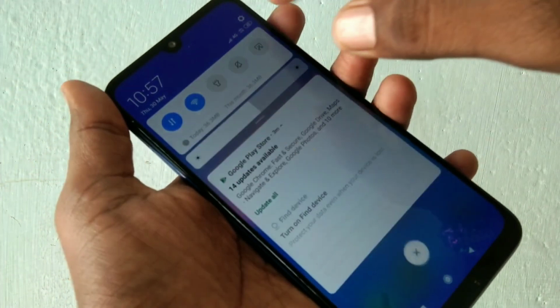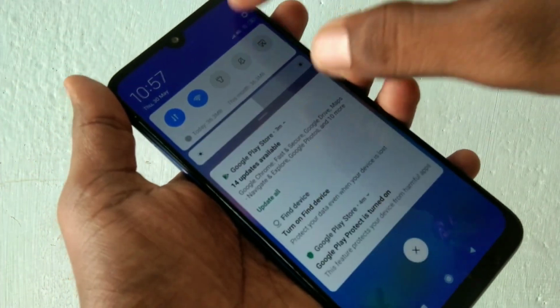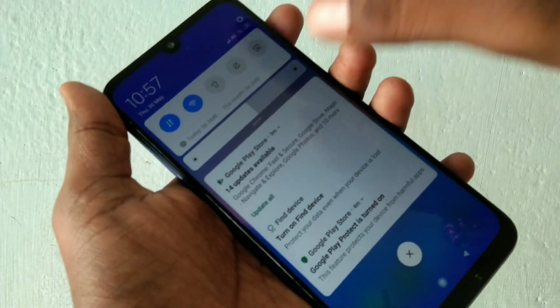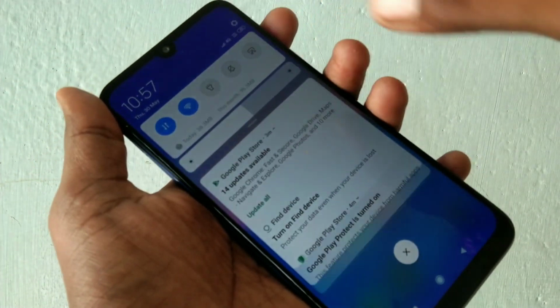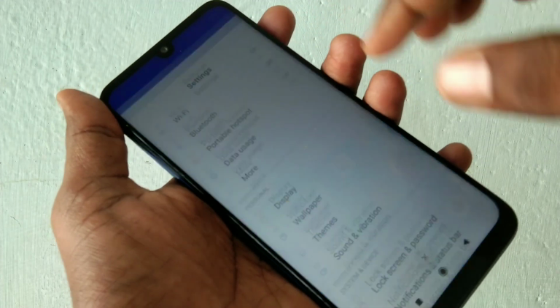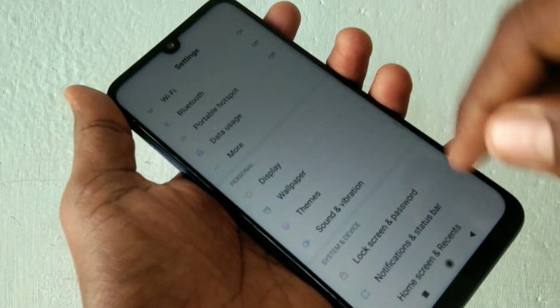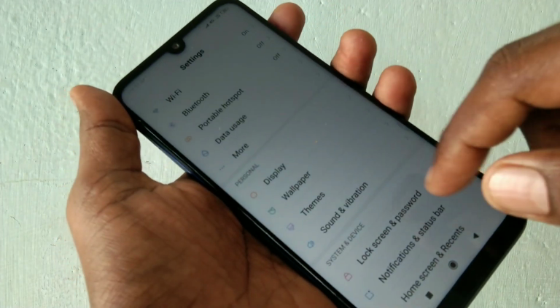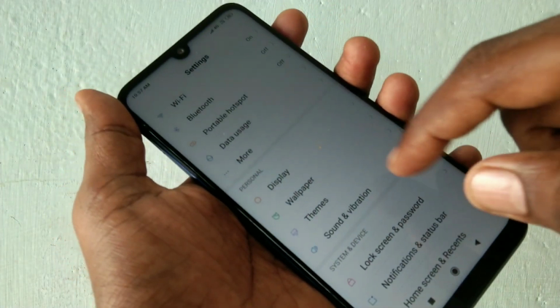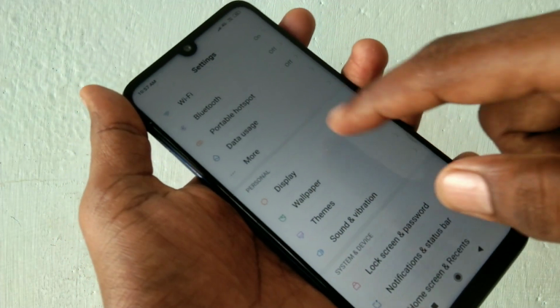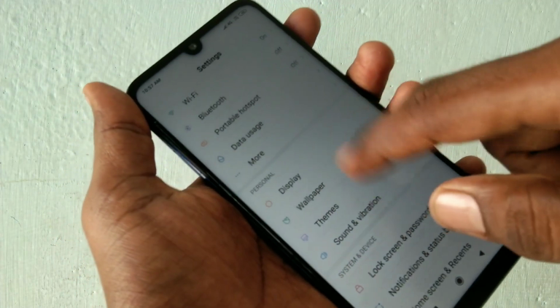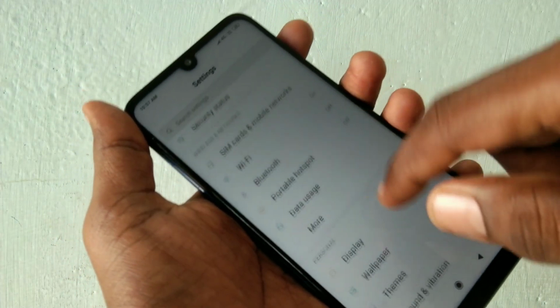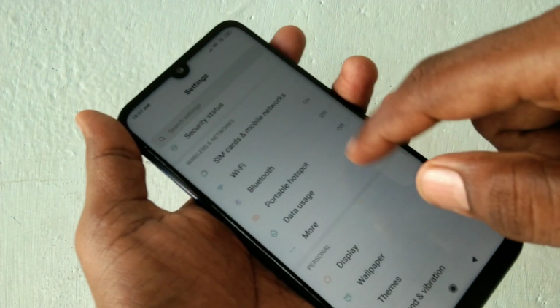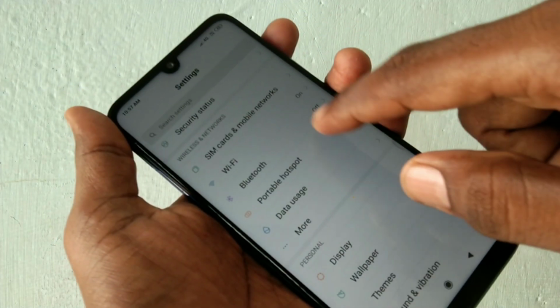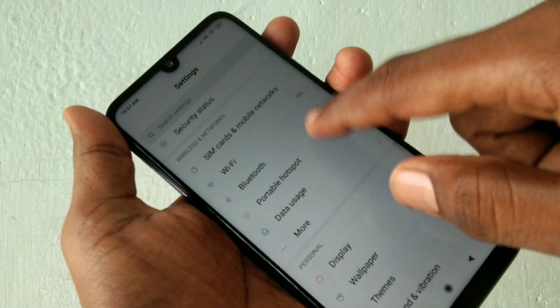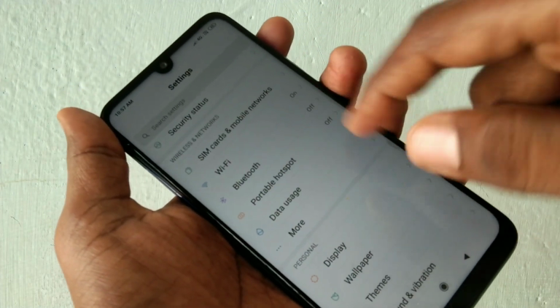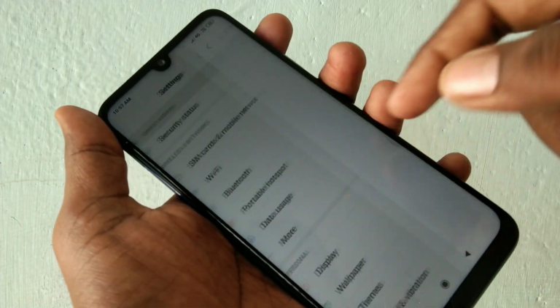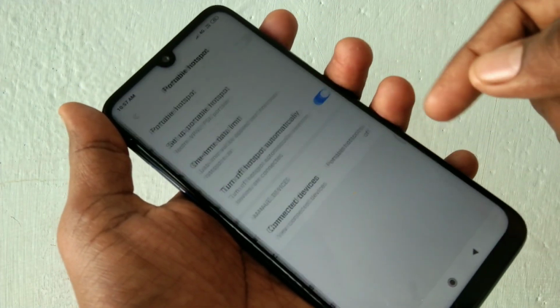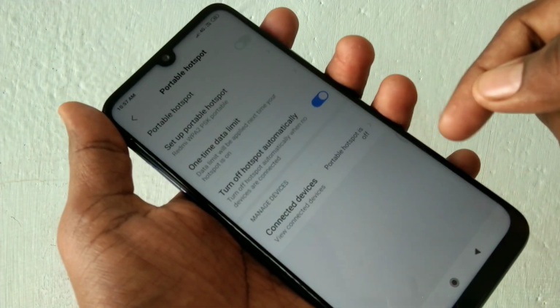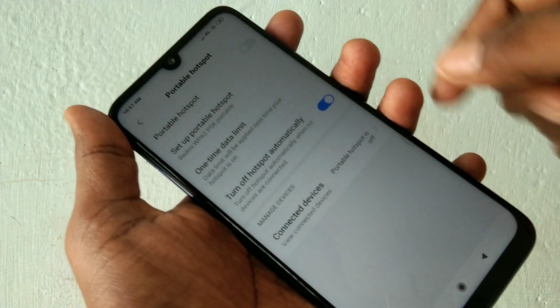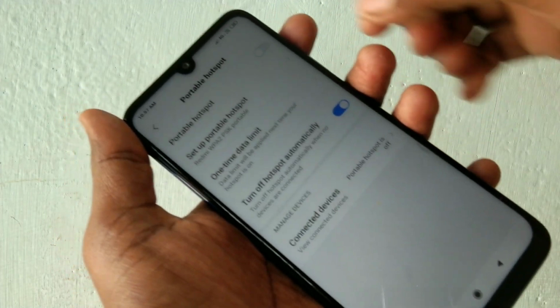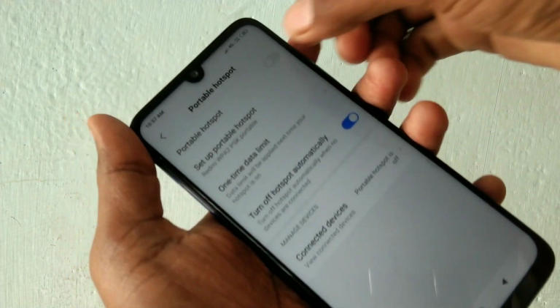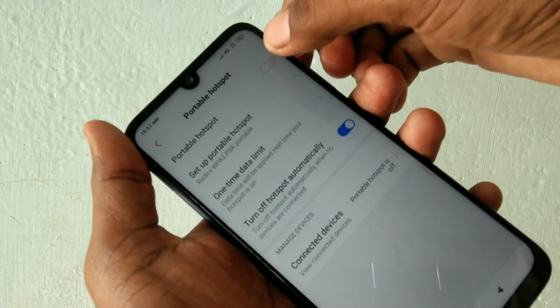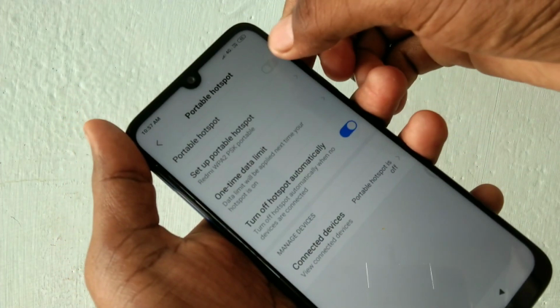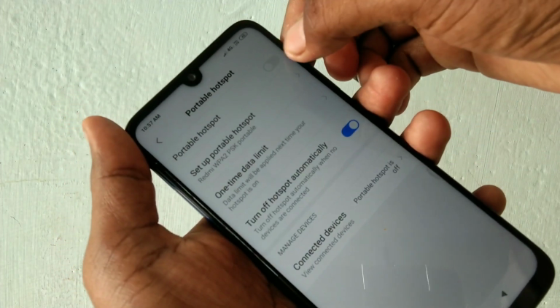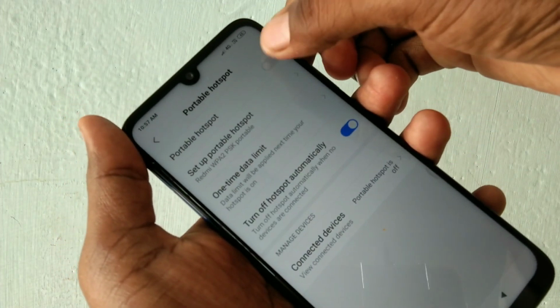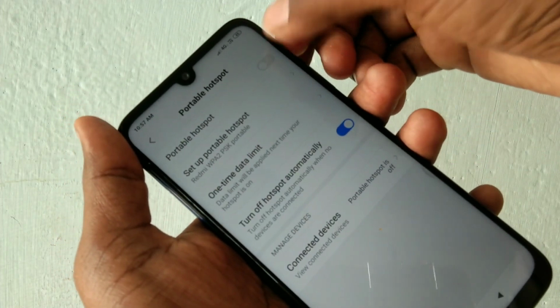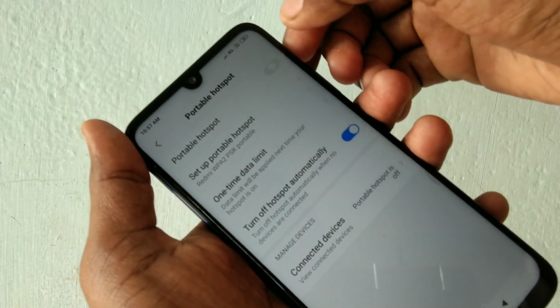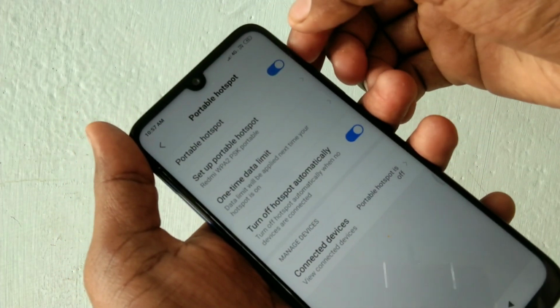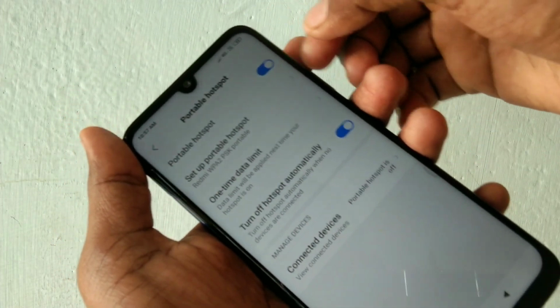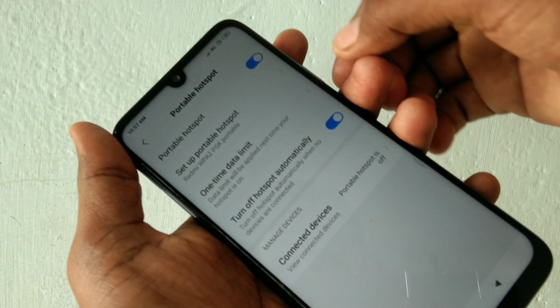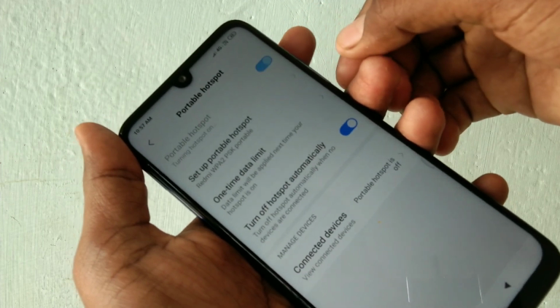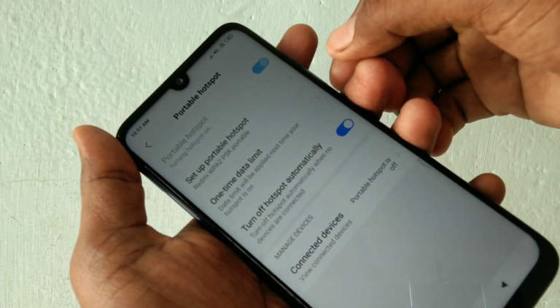First, go to the settings and click on personal hotspot. Here, turn on personal hotspot.